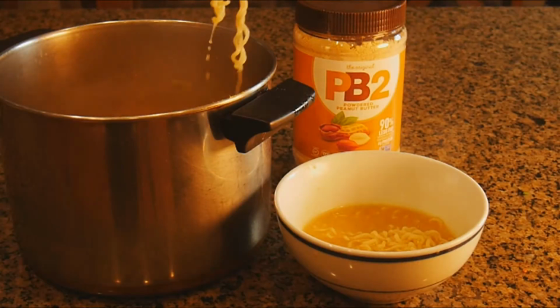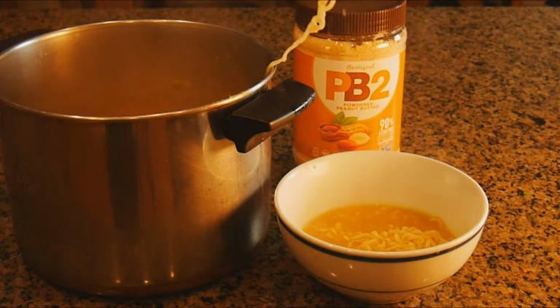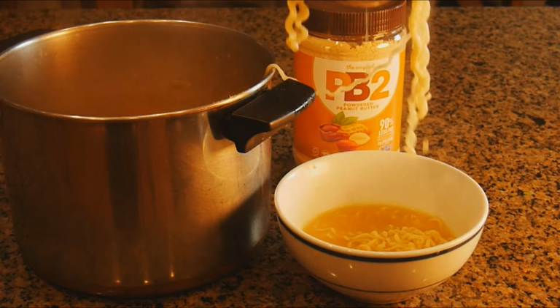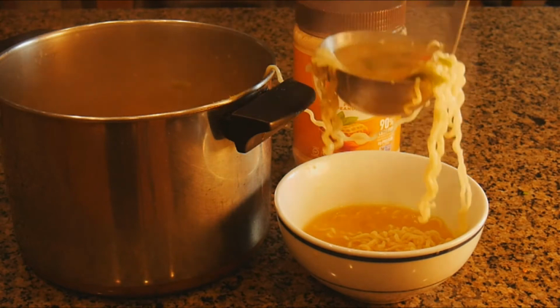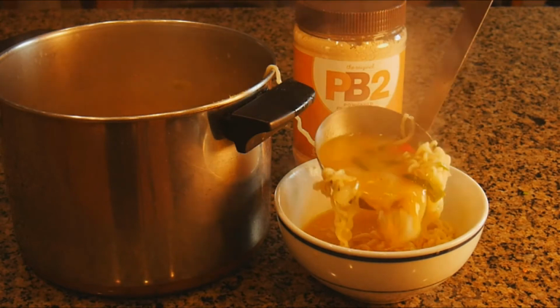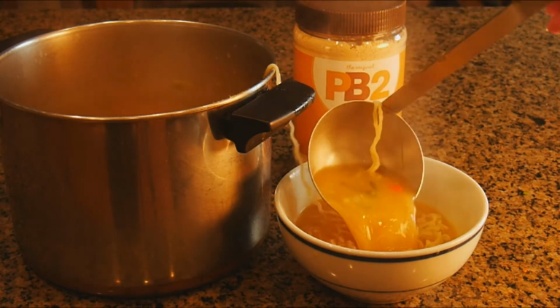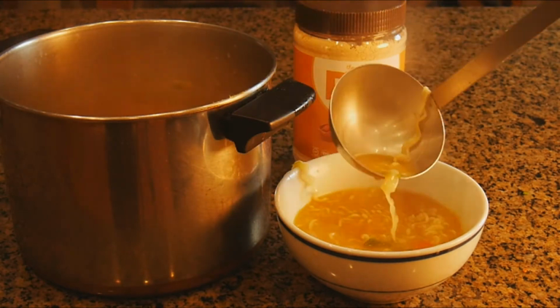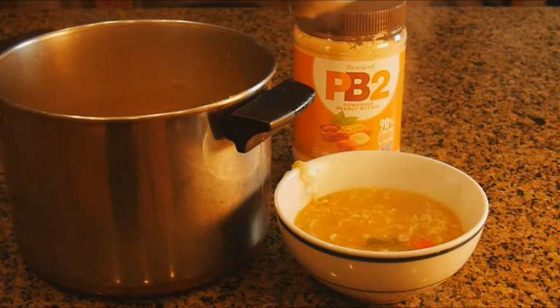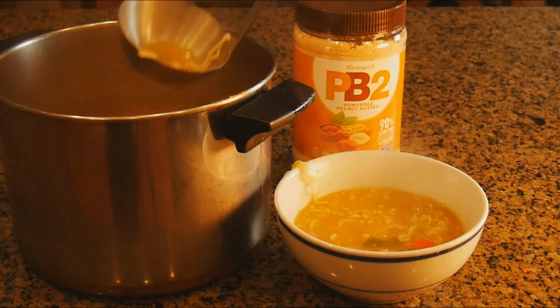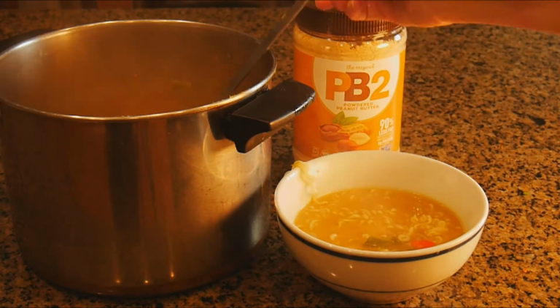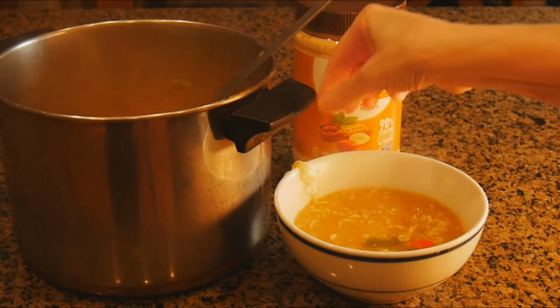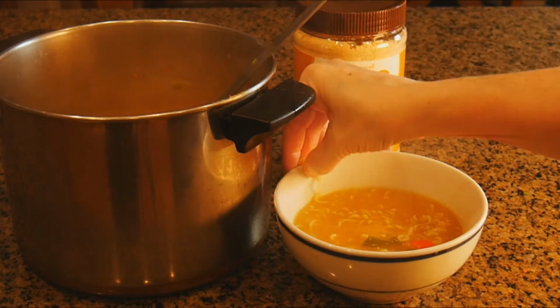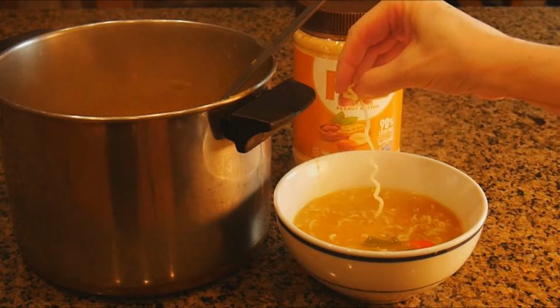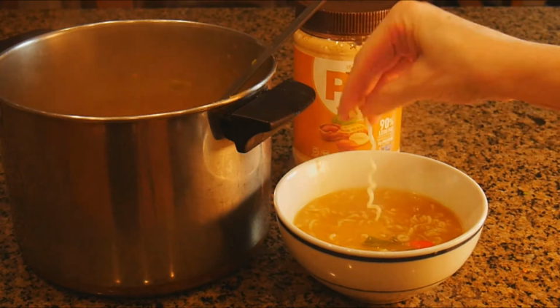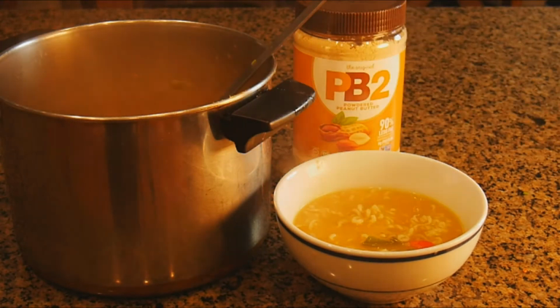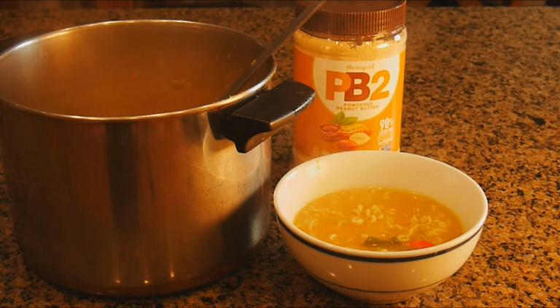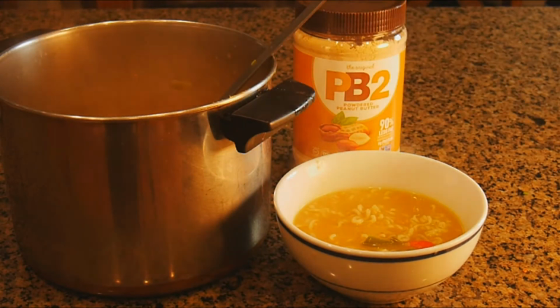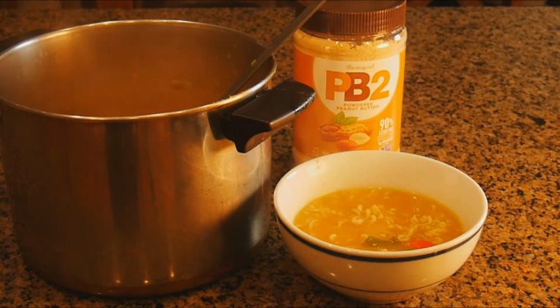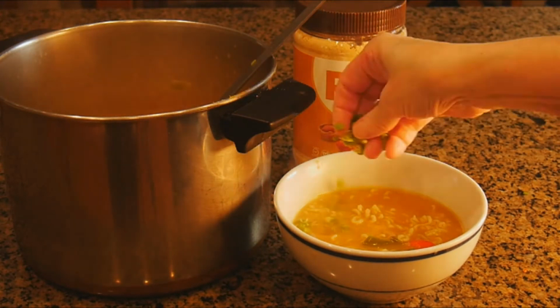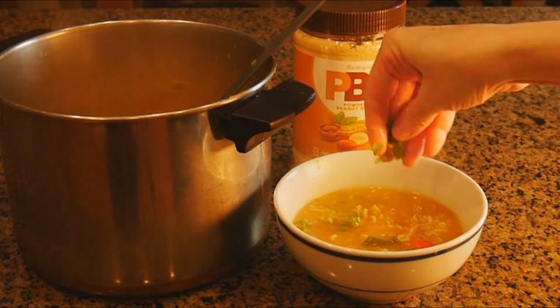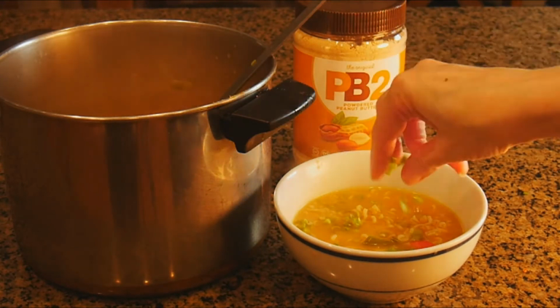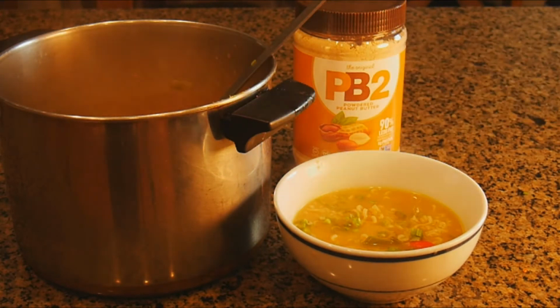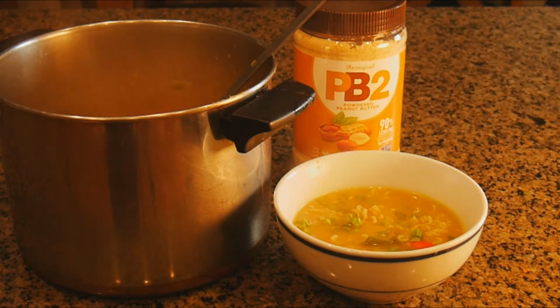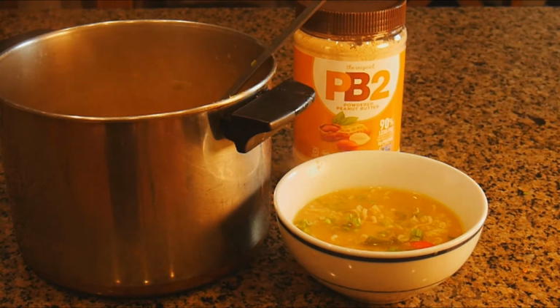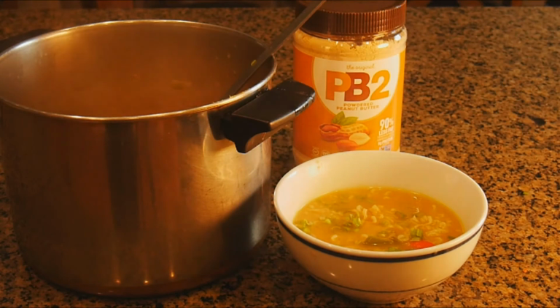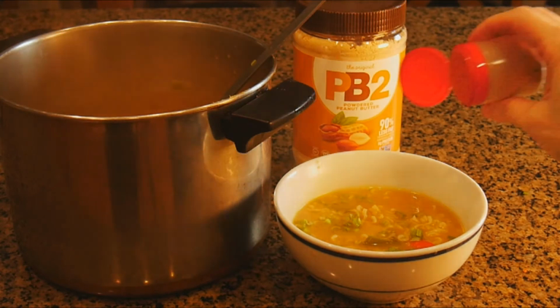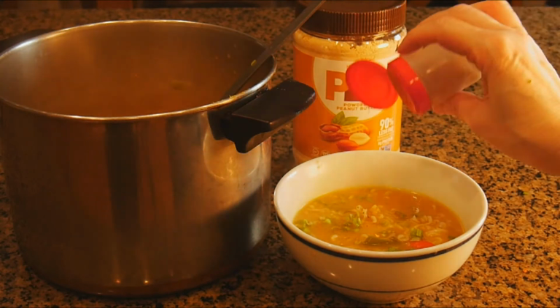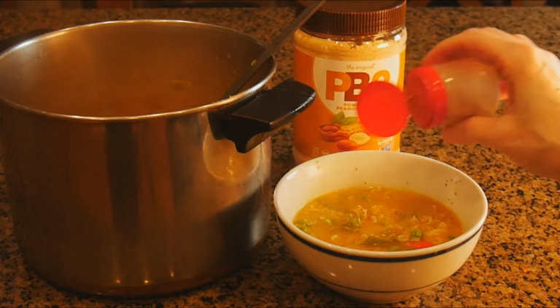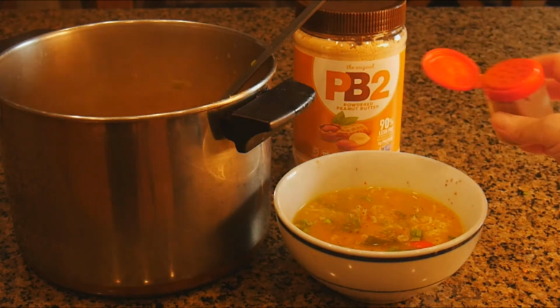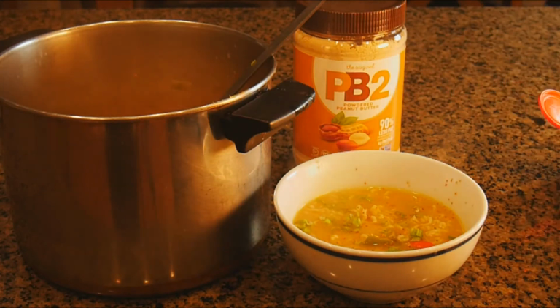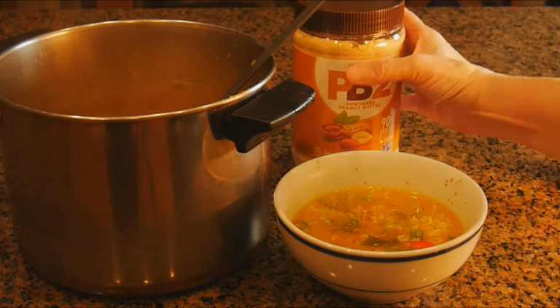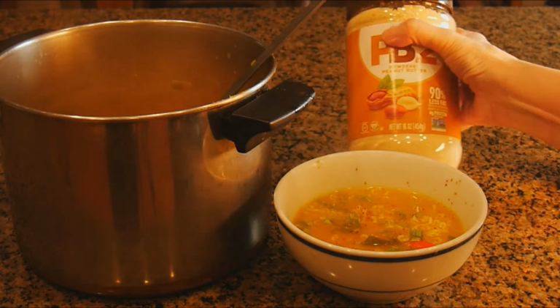Okay, Harry's soup is all done. But I'm not going to call him in for lunch yet. I want to make a few more treats with my new peanut butter powder.